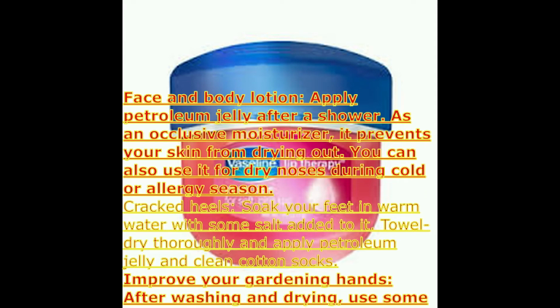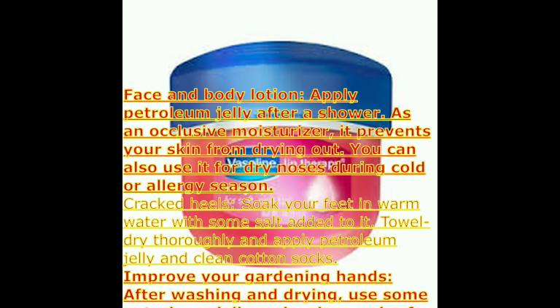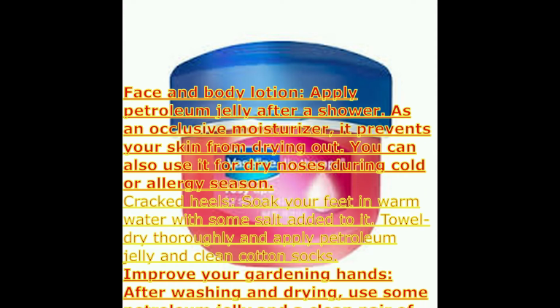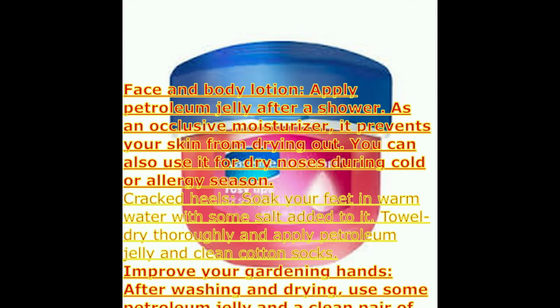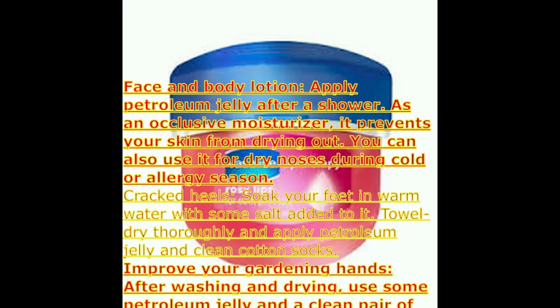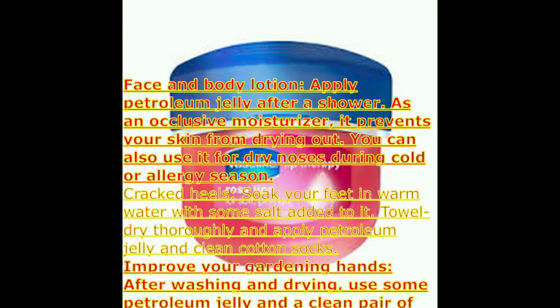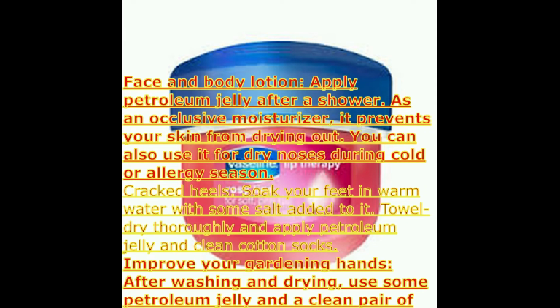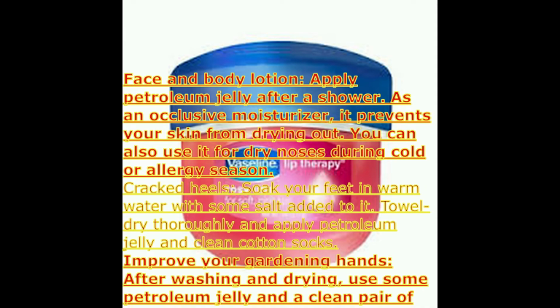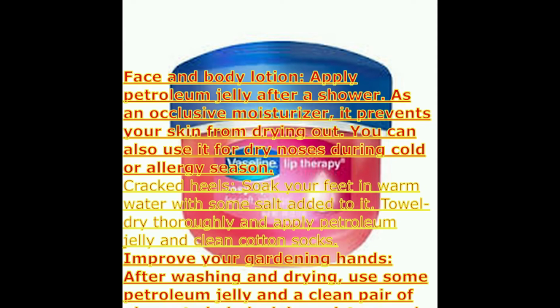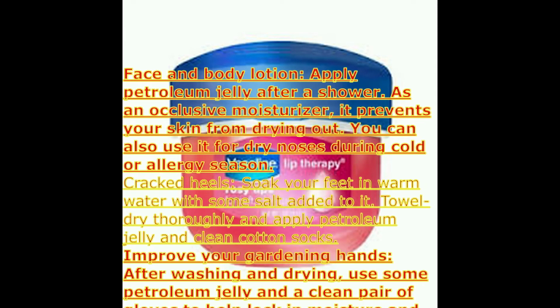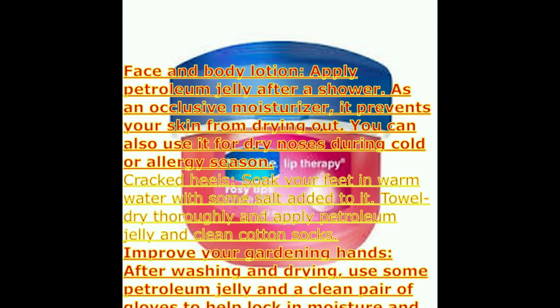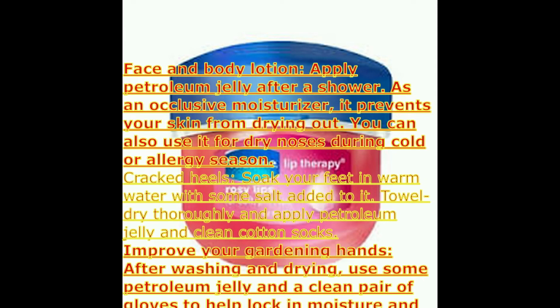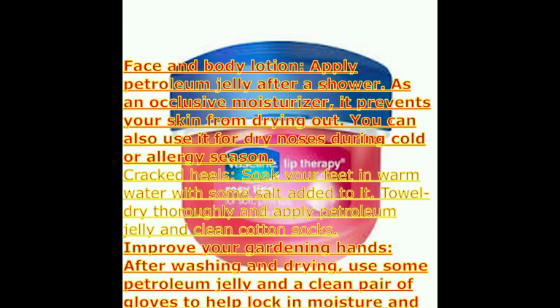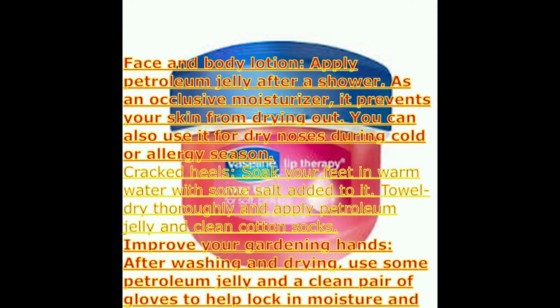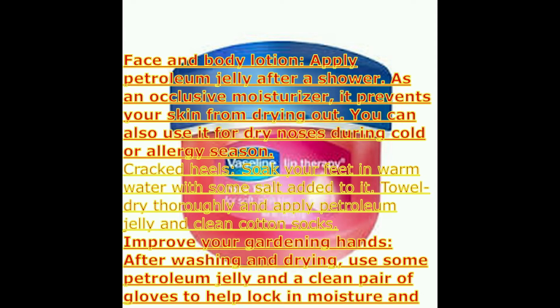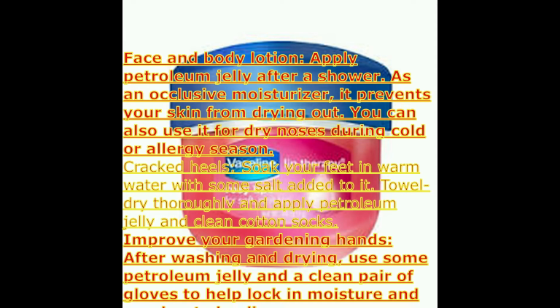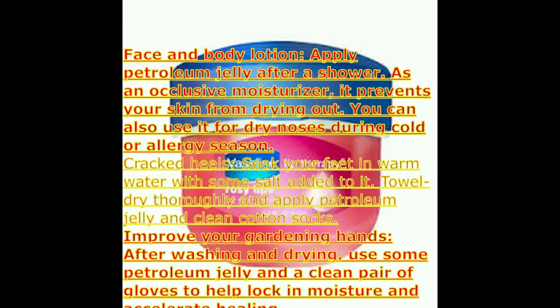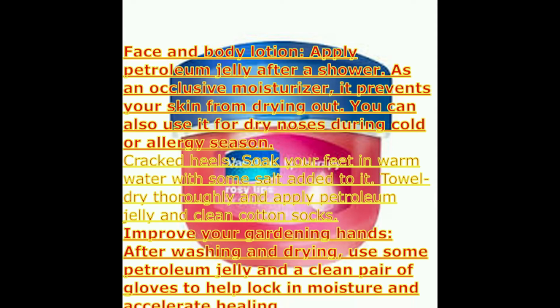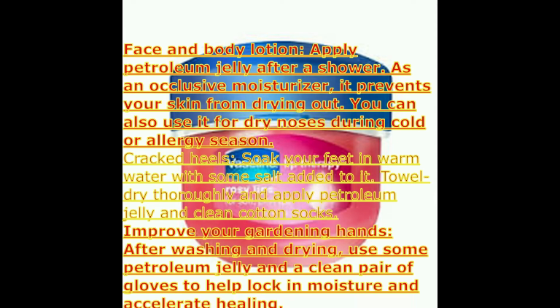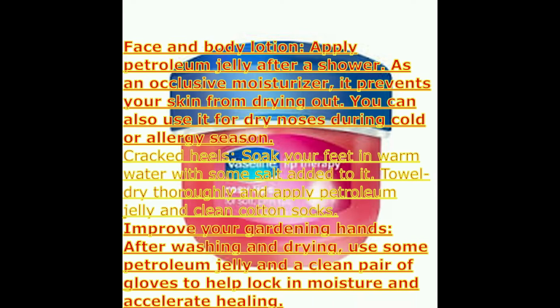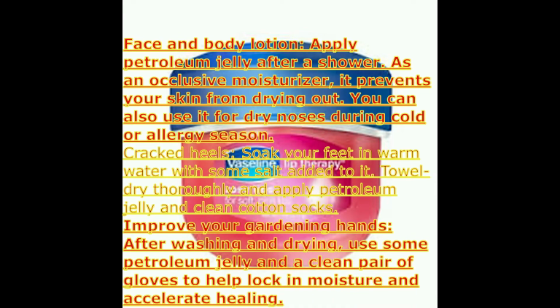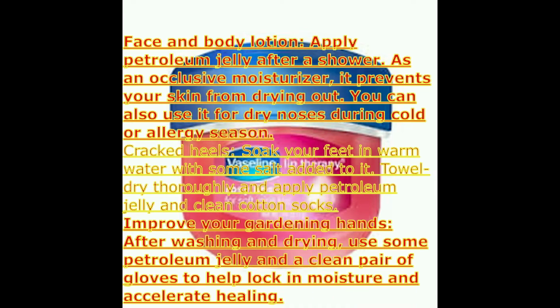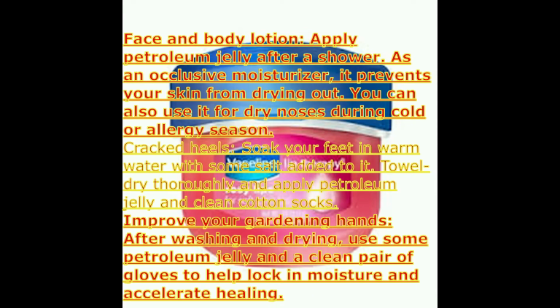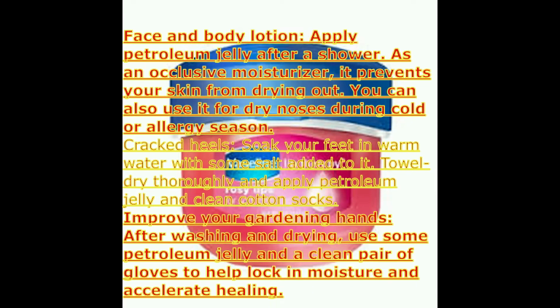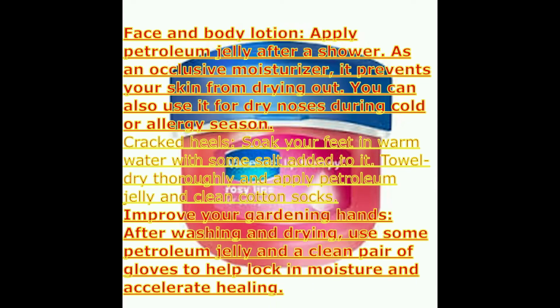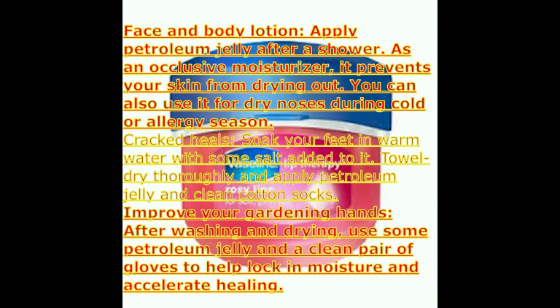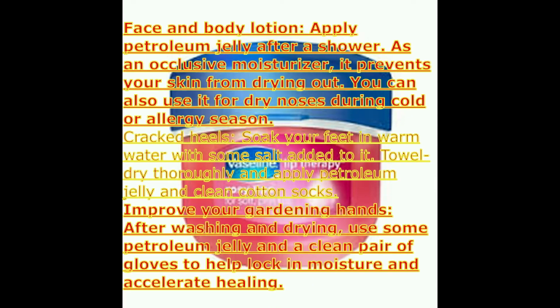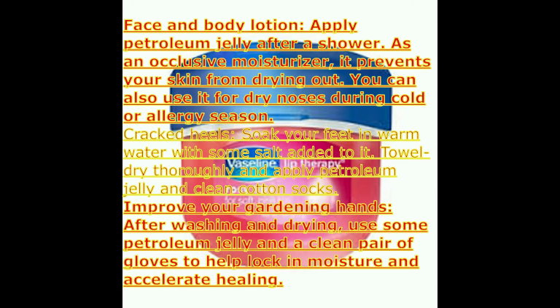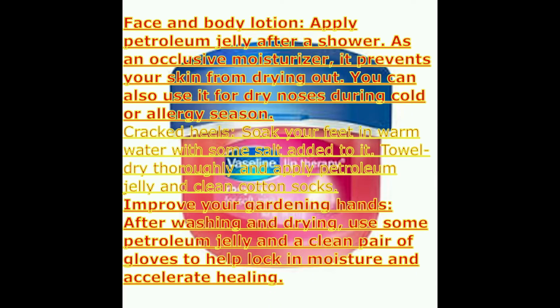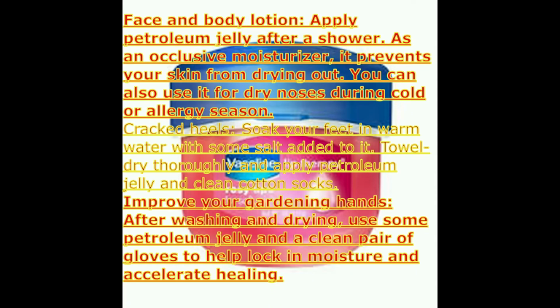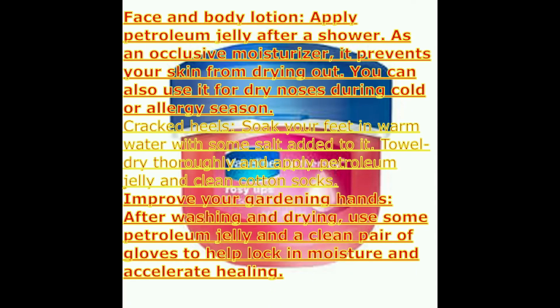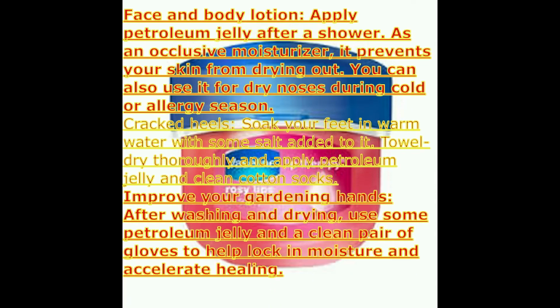For cracked heels, soak your feet in warm water with some salt added, towel dry thoroughly, and apply petroleum jelly.